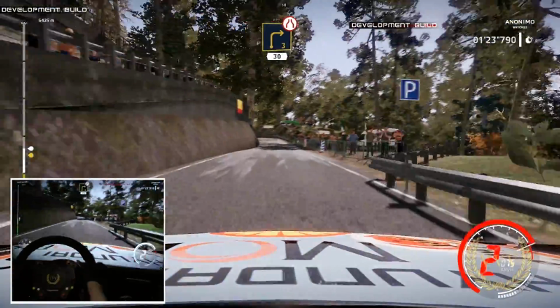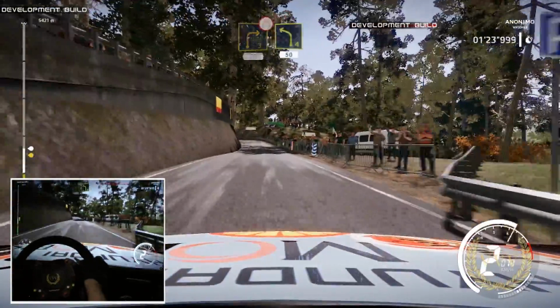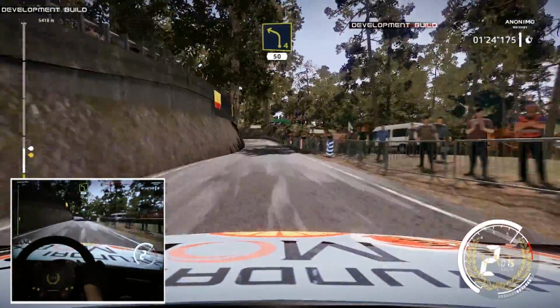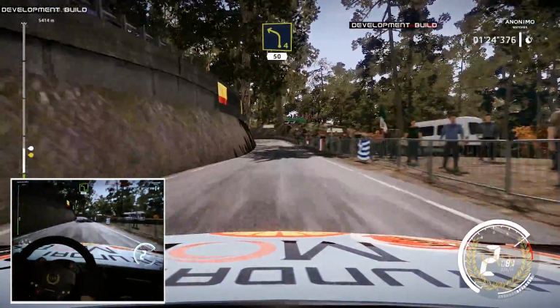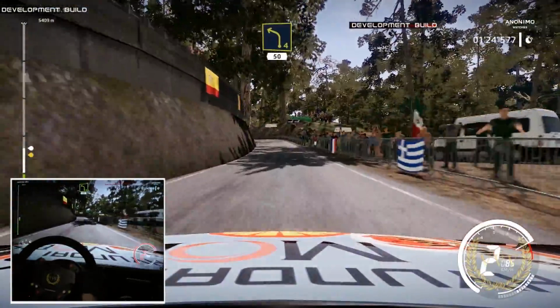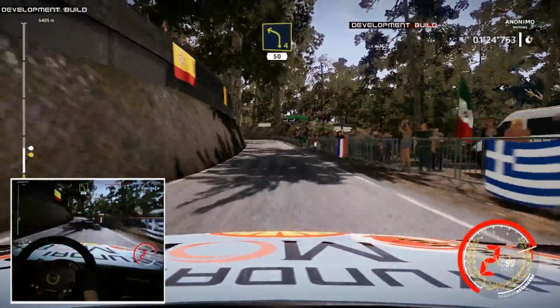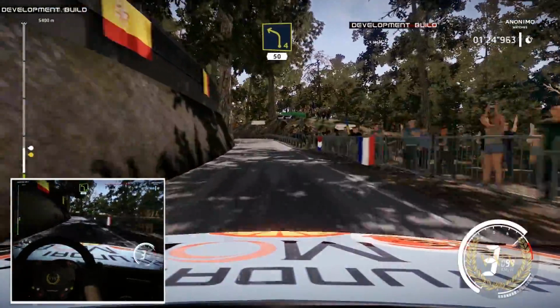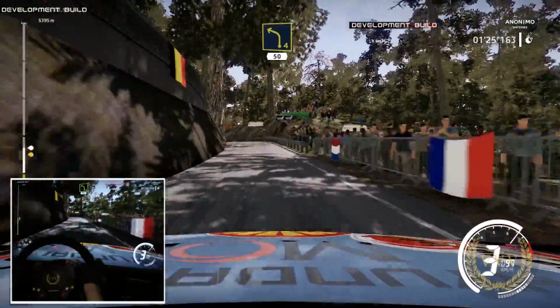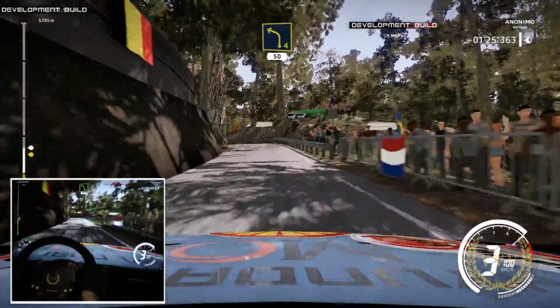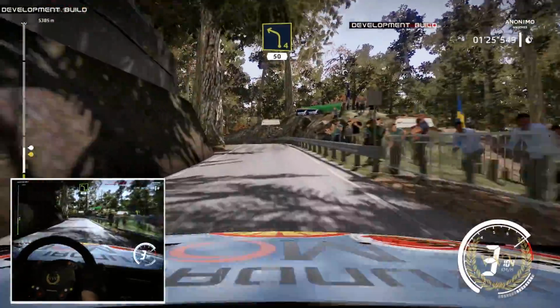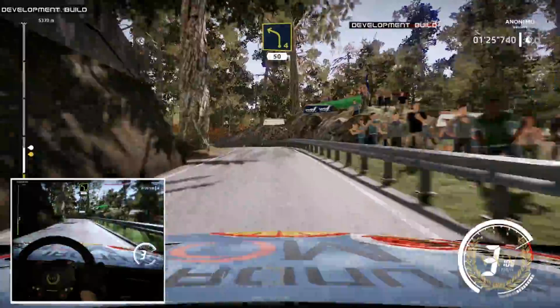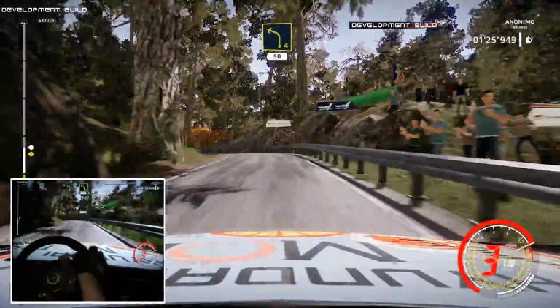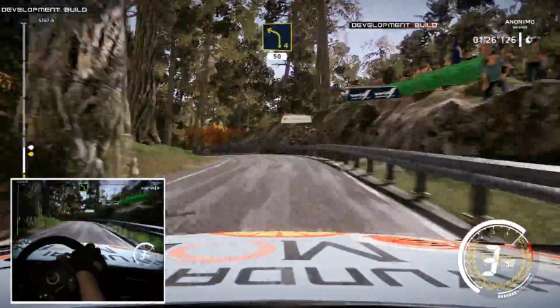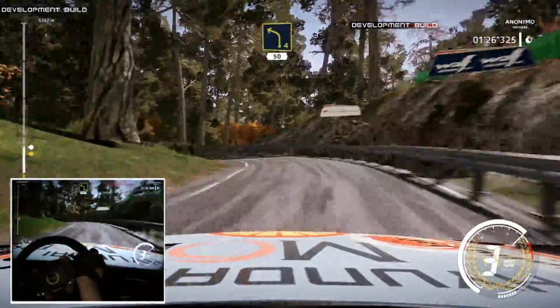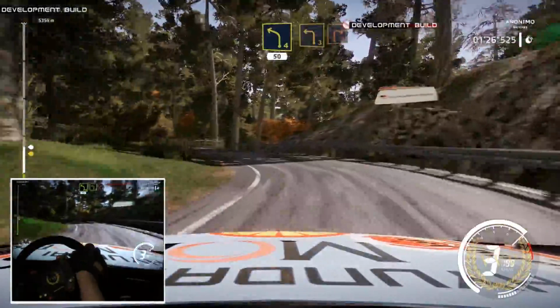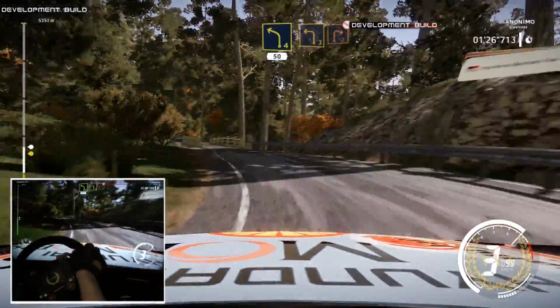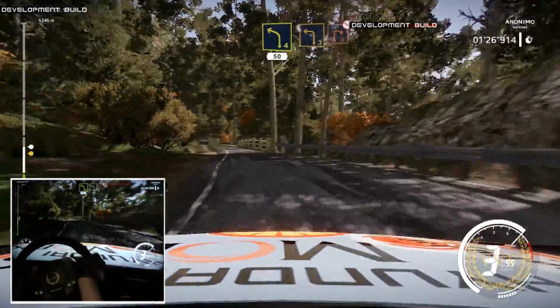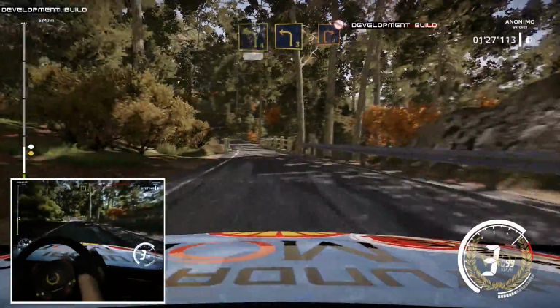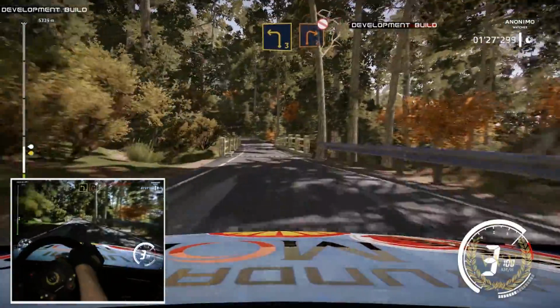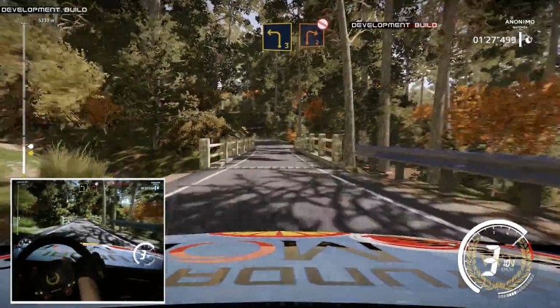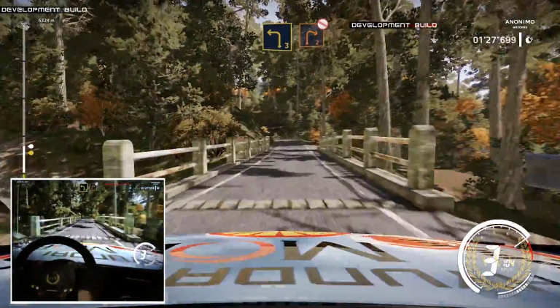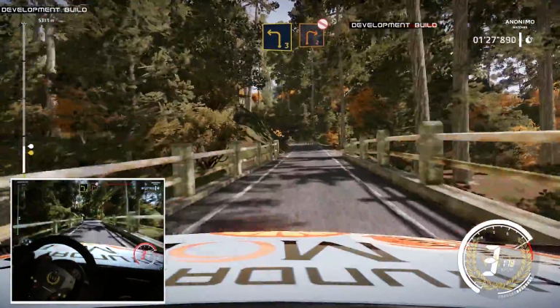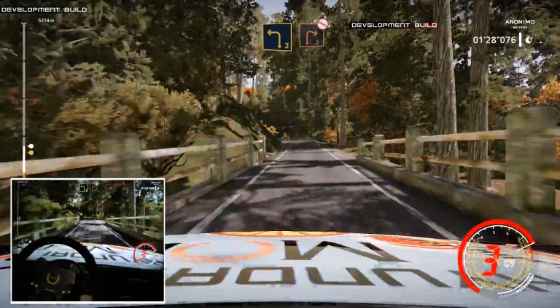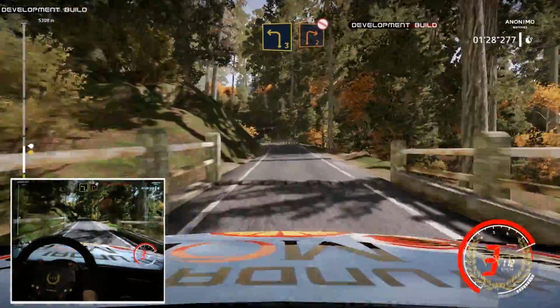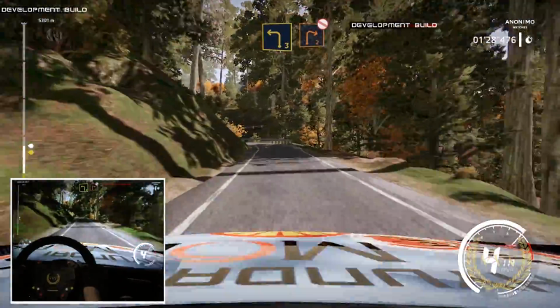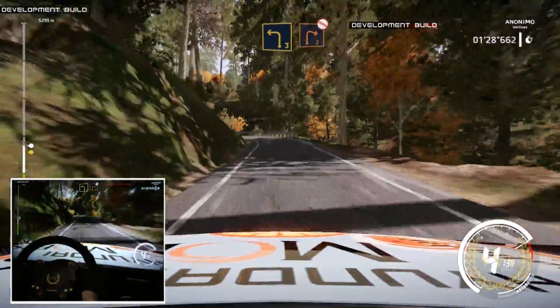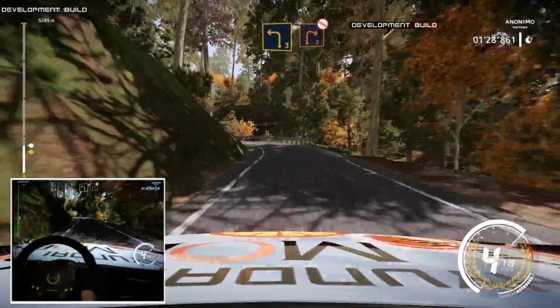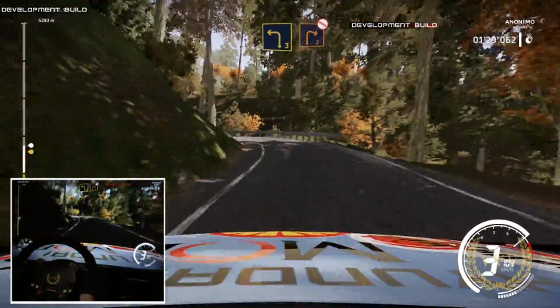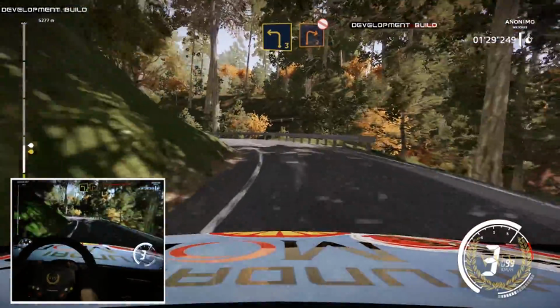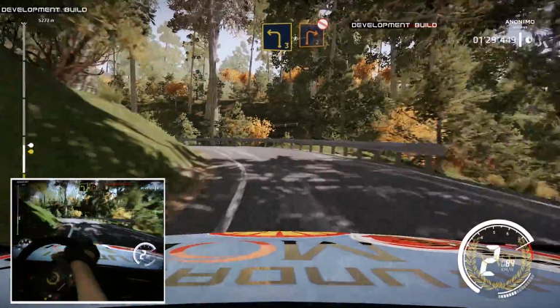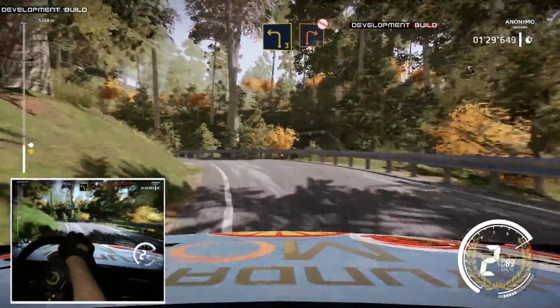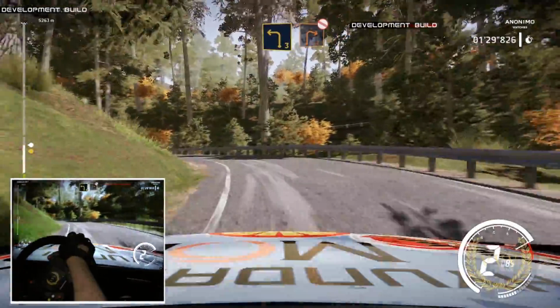Left 4, keep middle, 50. Left 3, in caution, right 2, don't cut, narrows, opens, long.